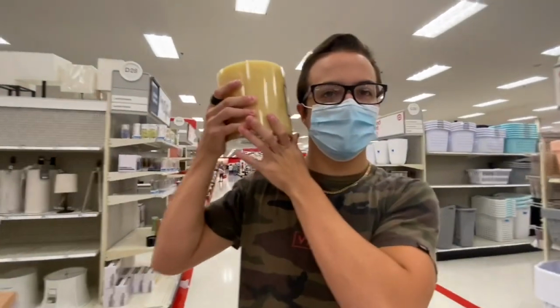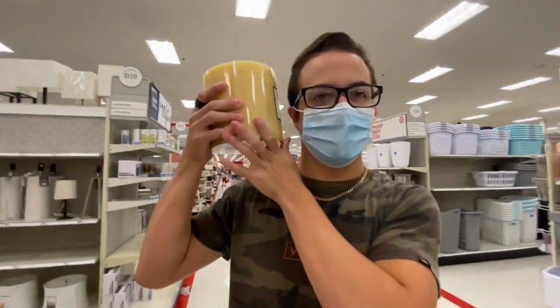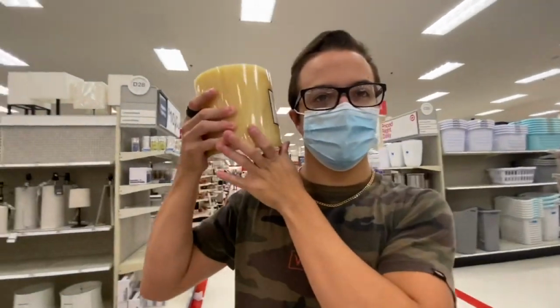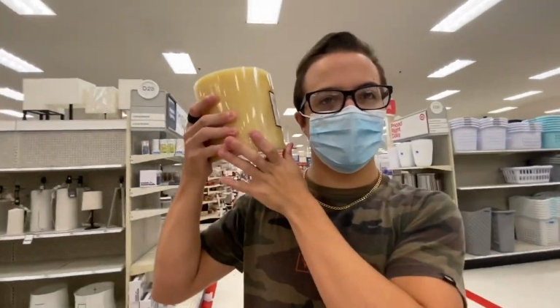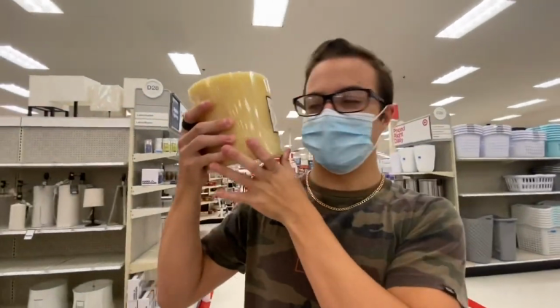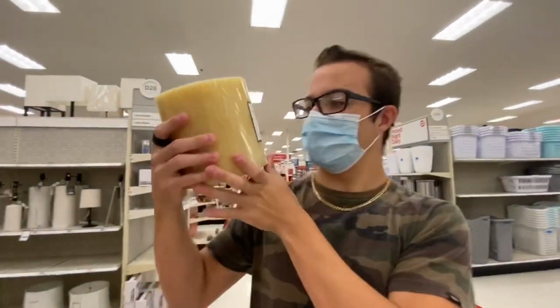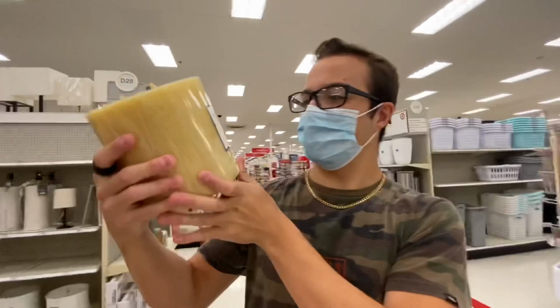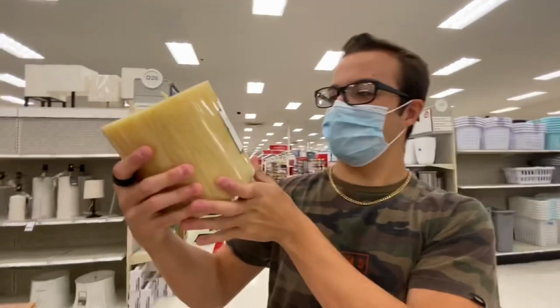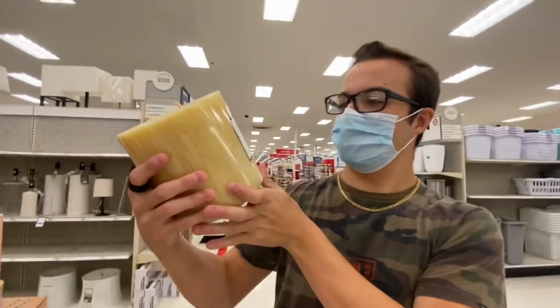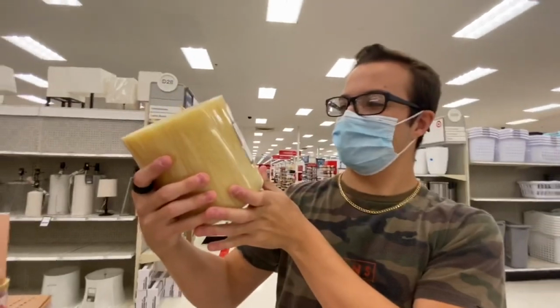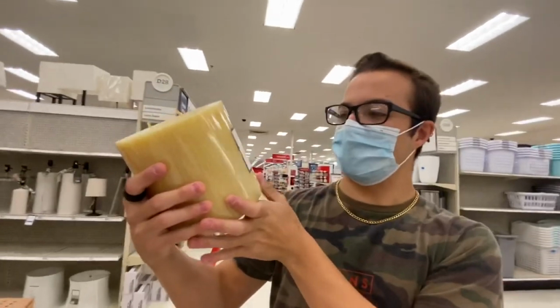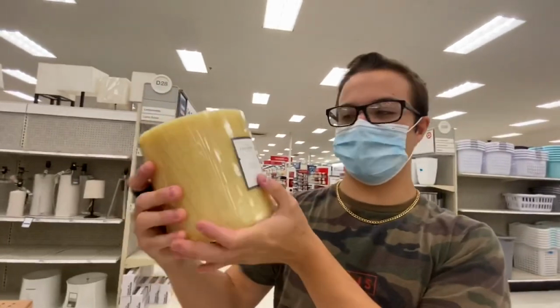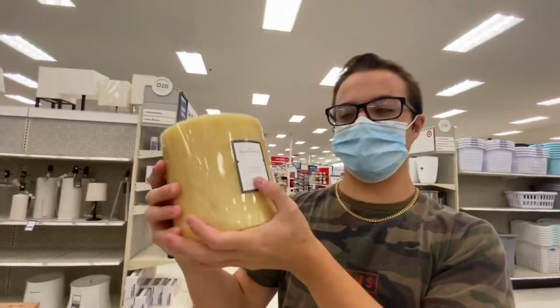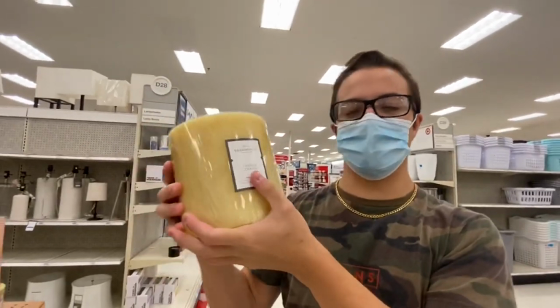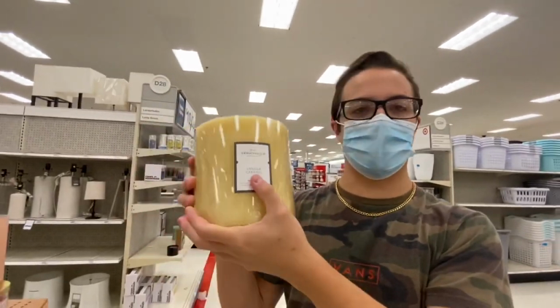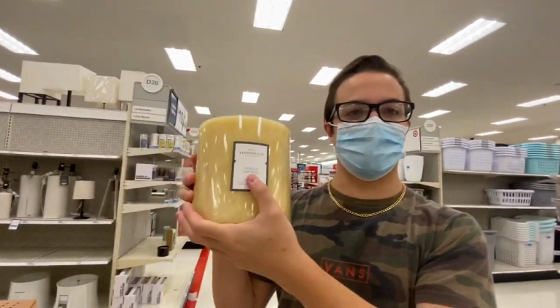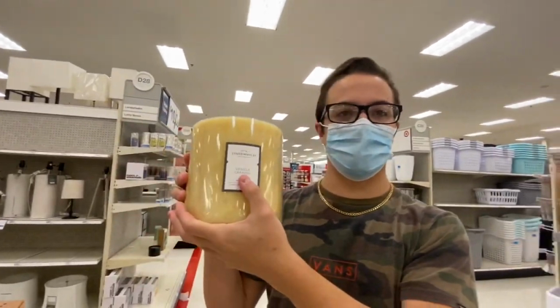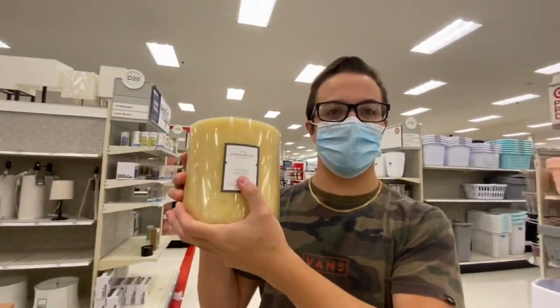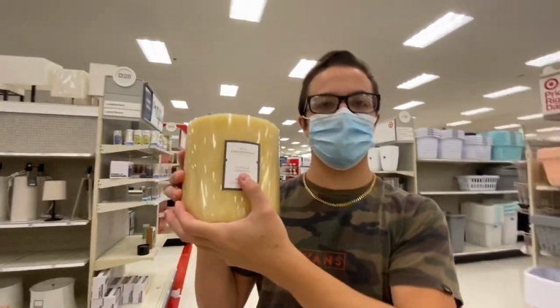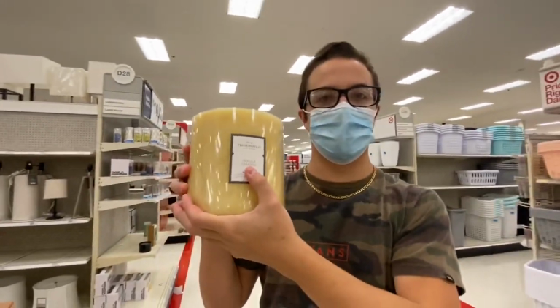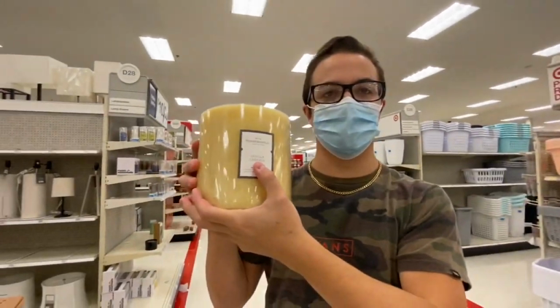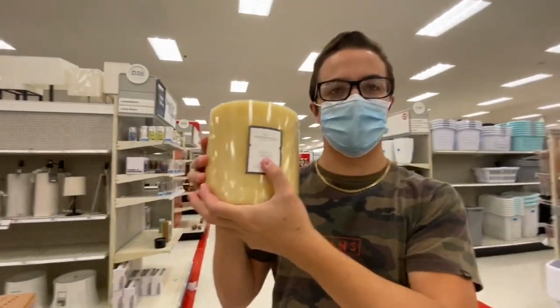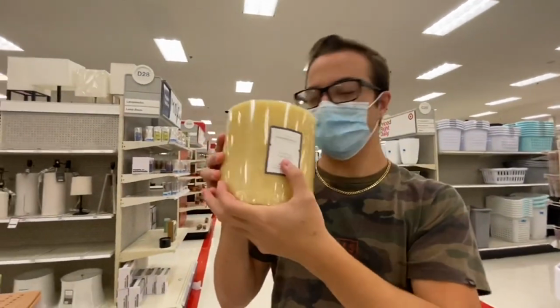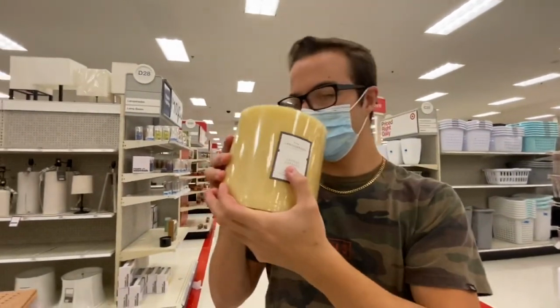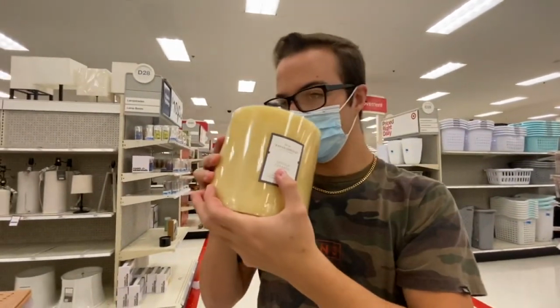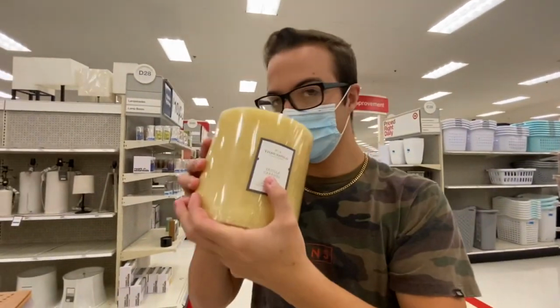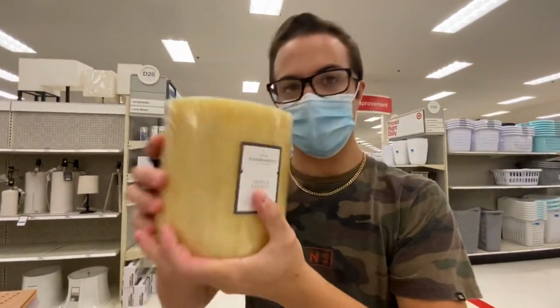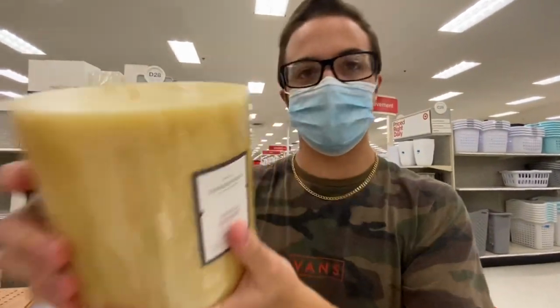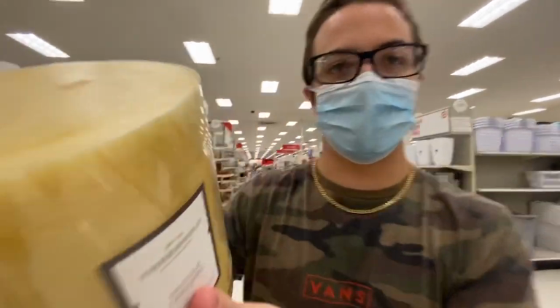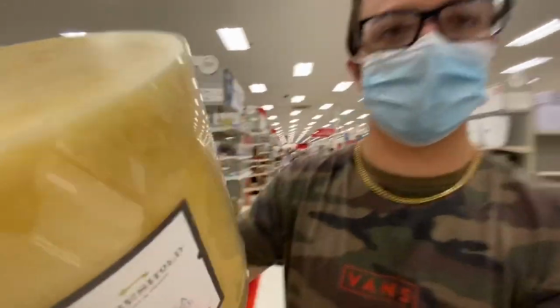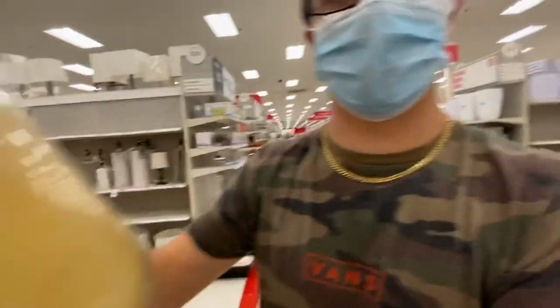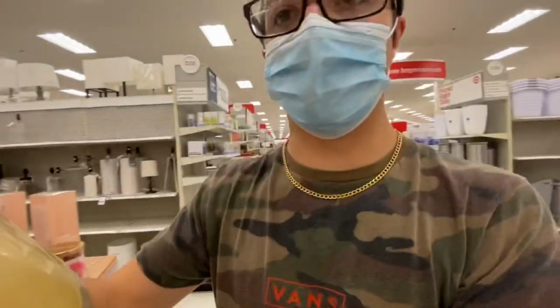Look at it! It's actually vanilla caramel but it smells like — the amount of times — it smells like Halloween.